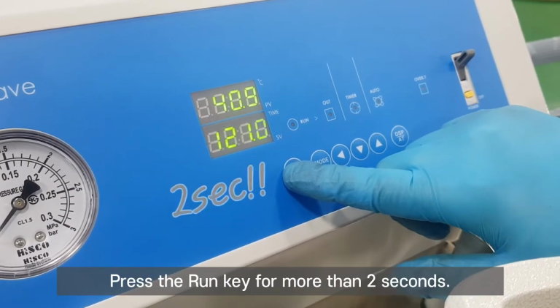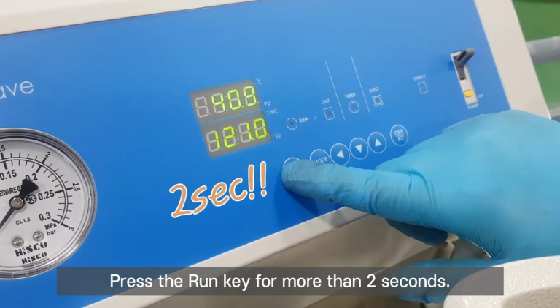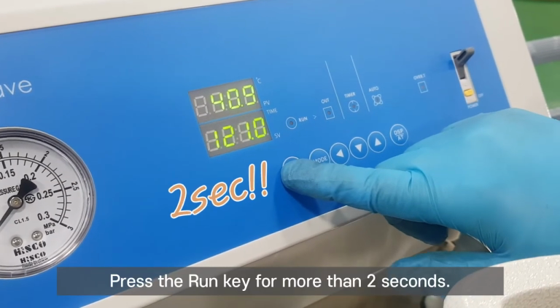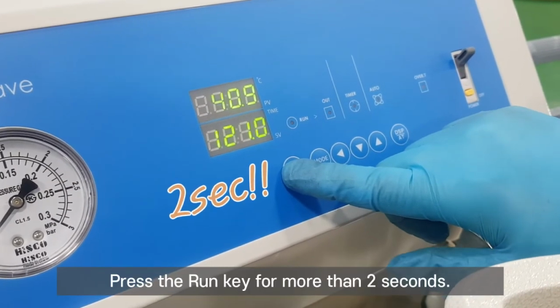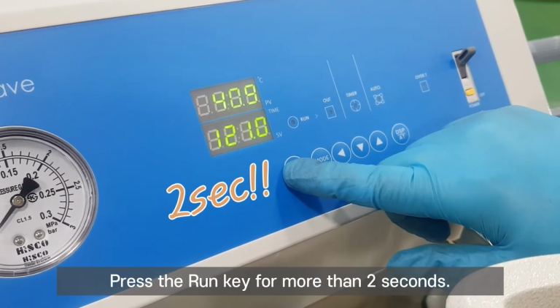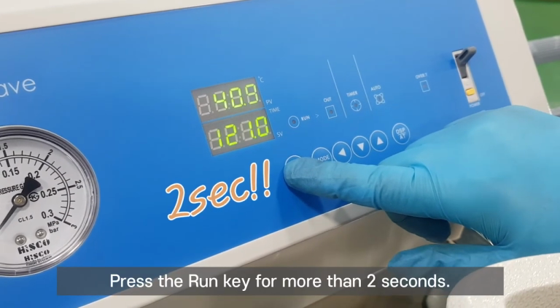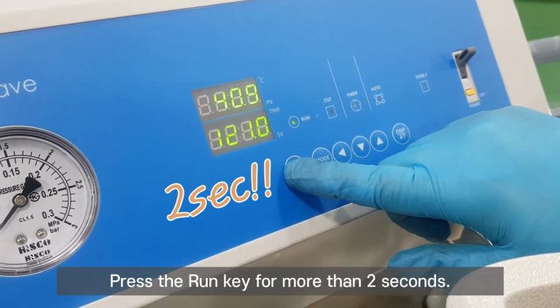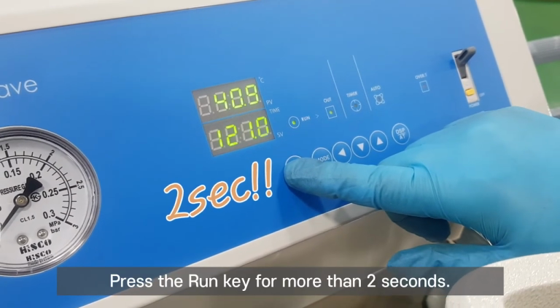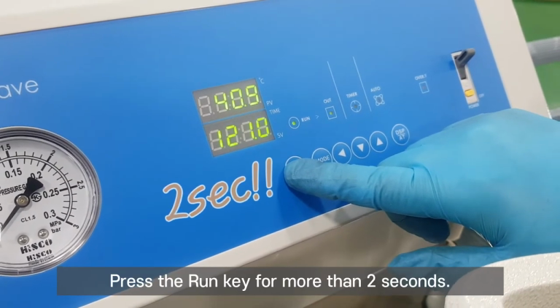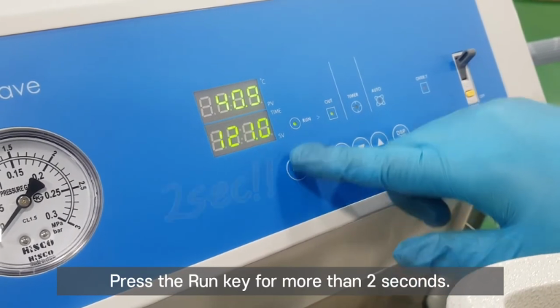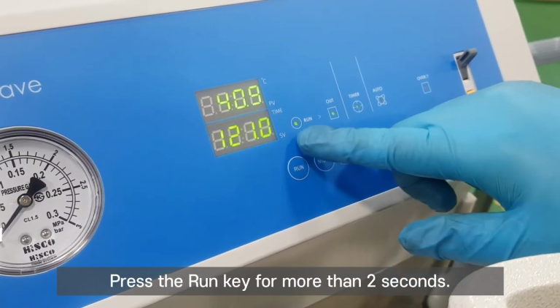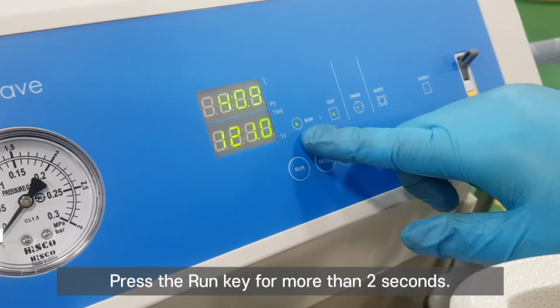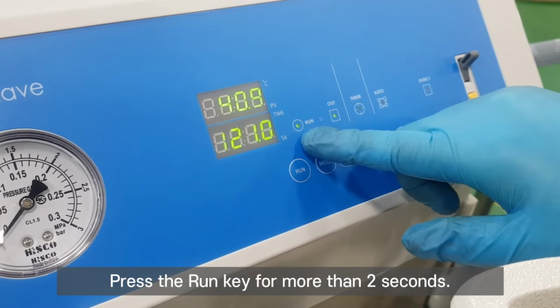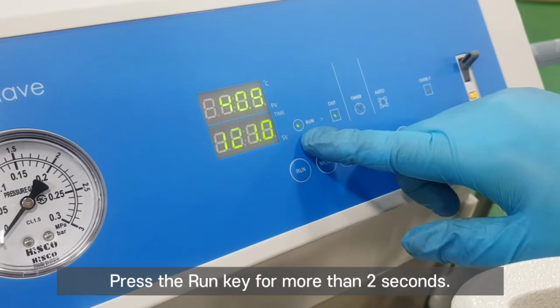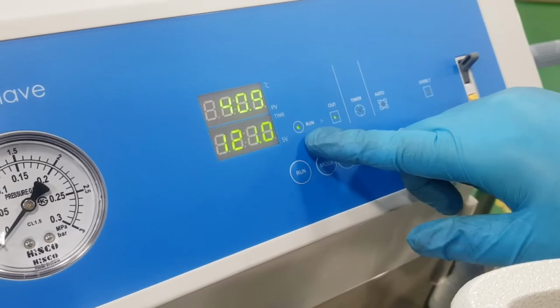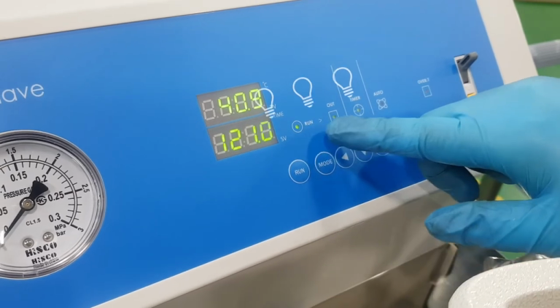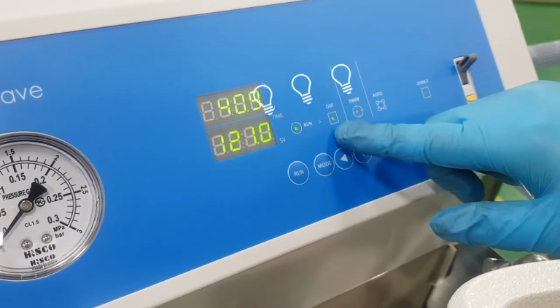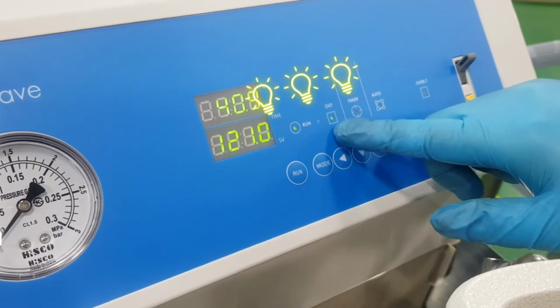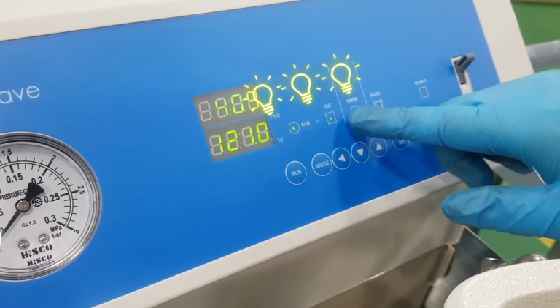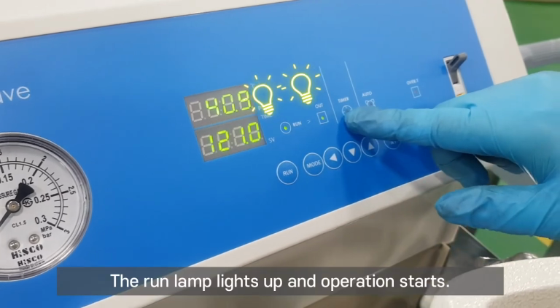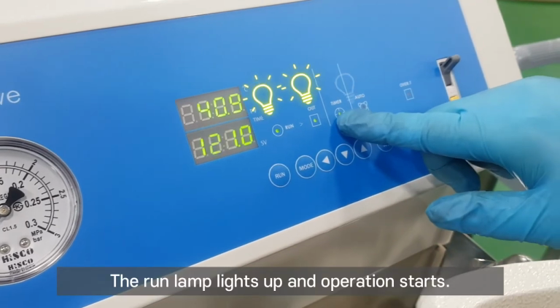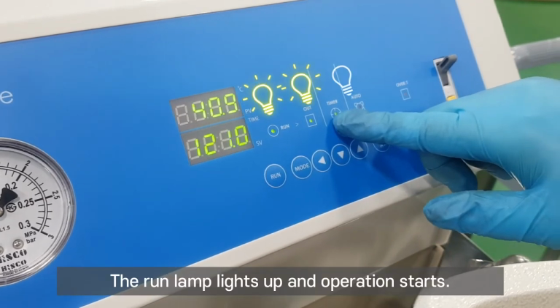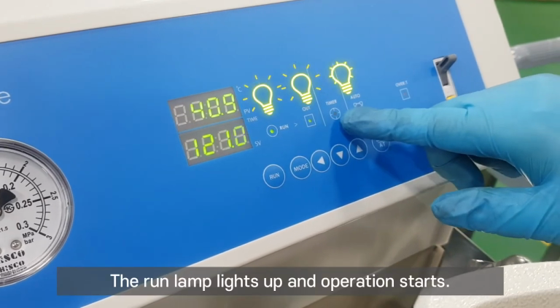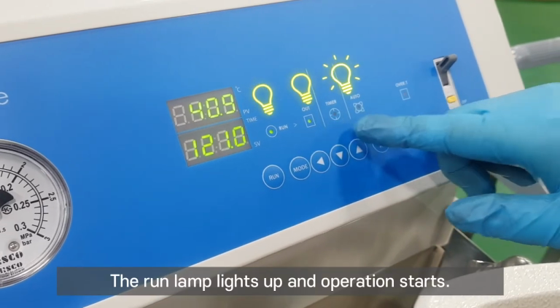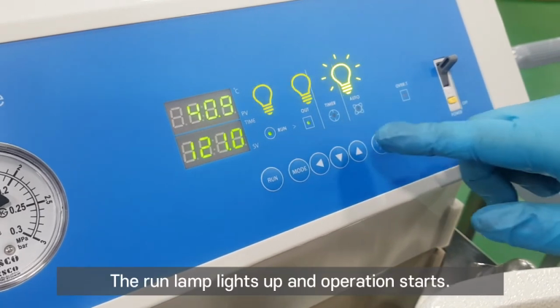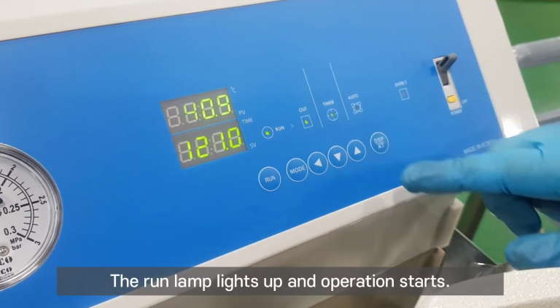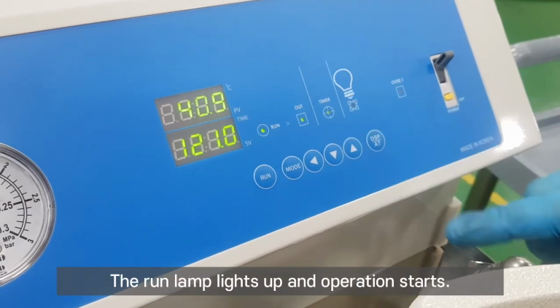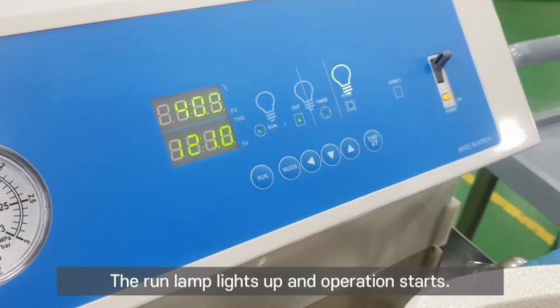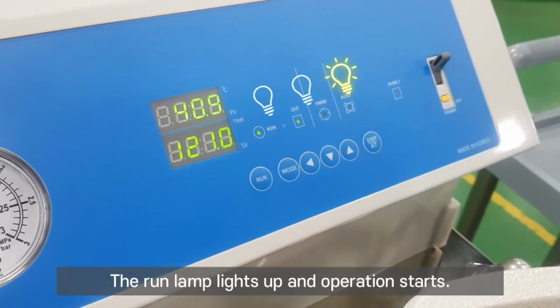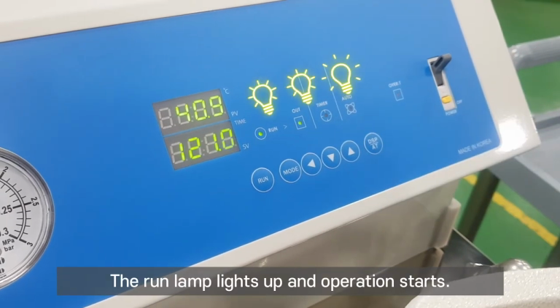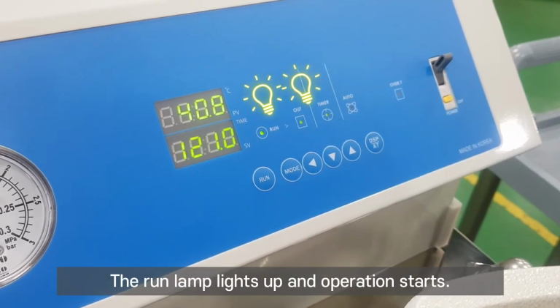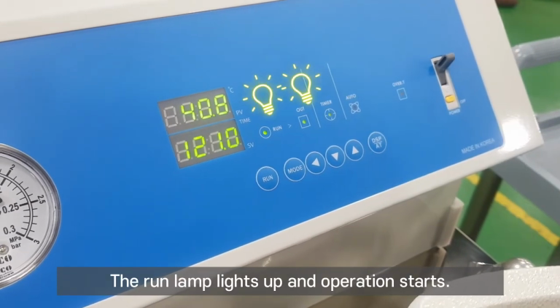Press the run key for more than 2 seconds. The RUN lamp lights up and operation starts.